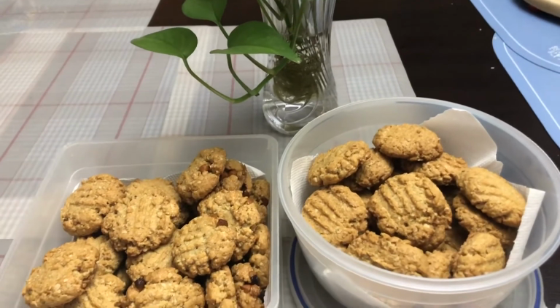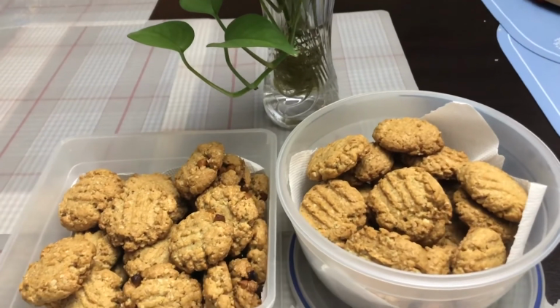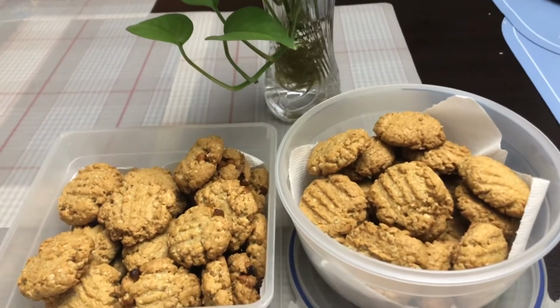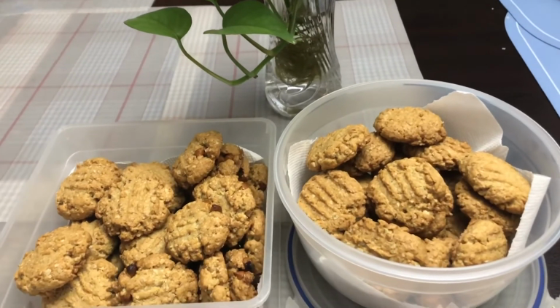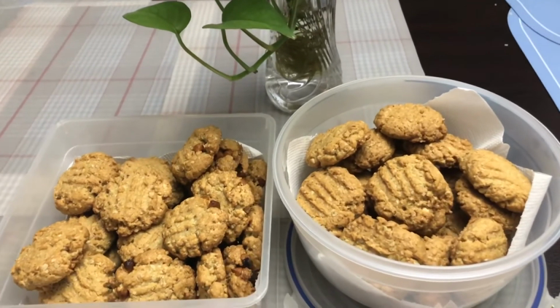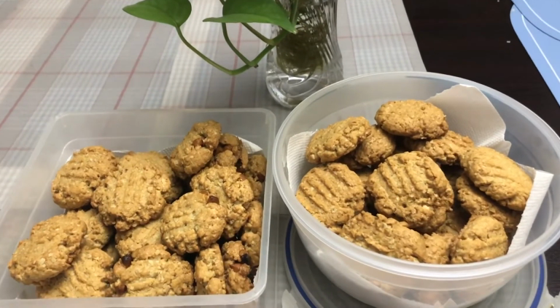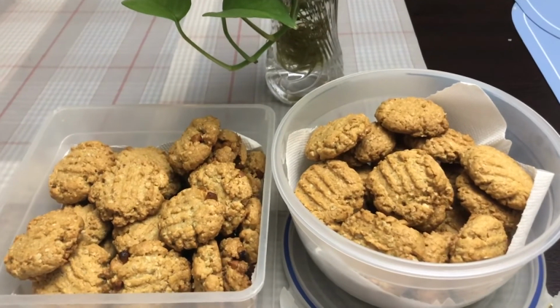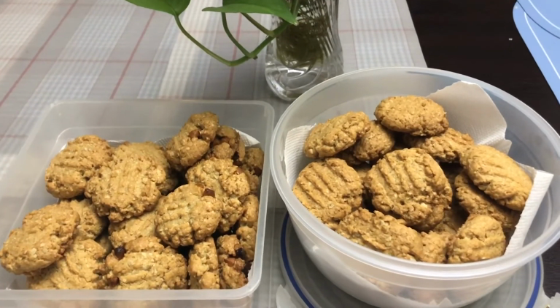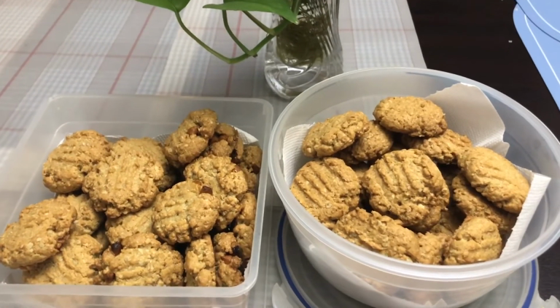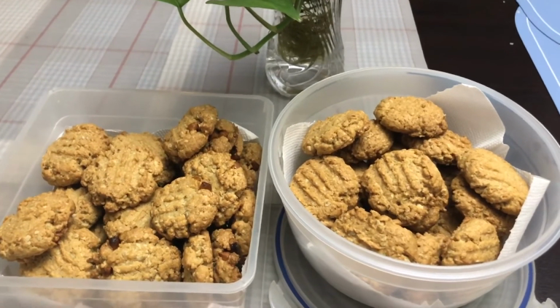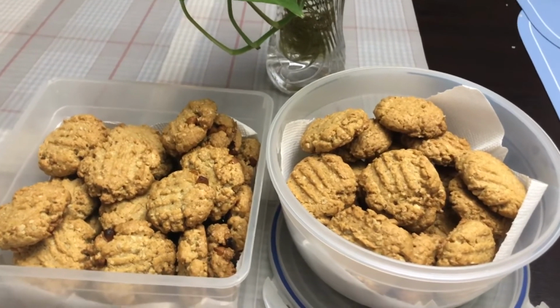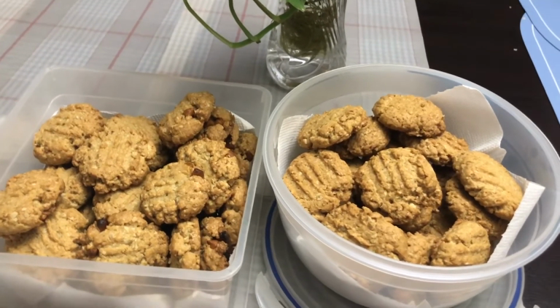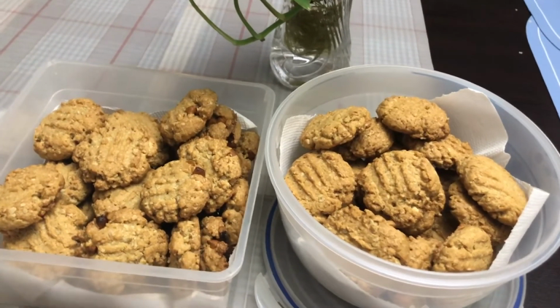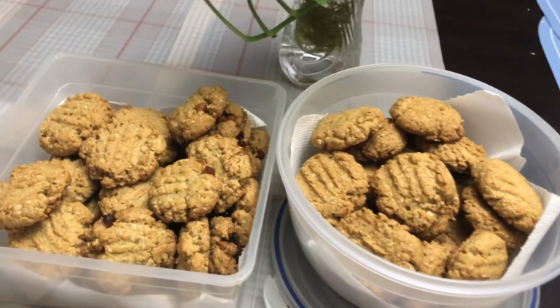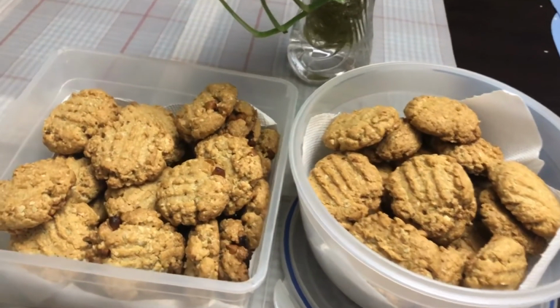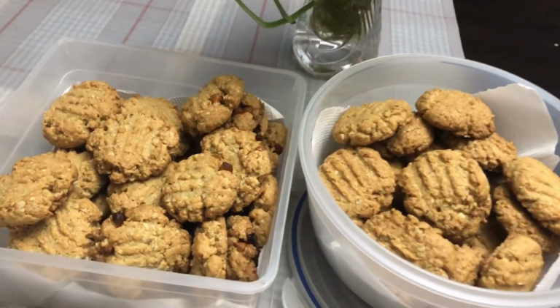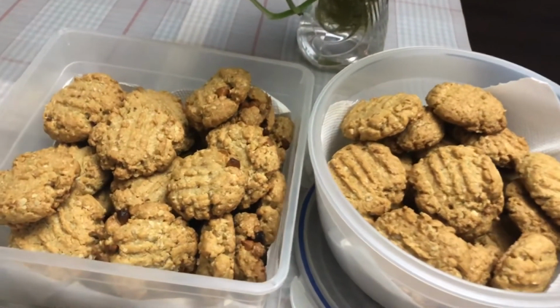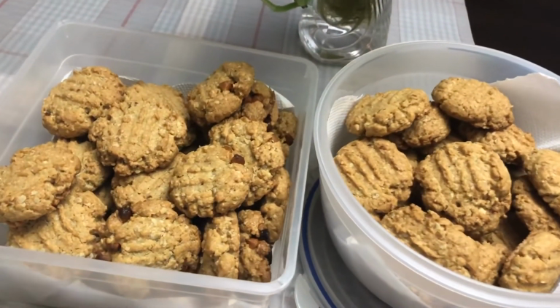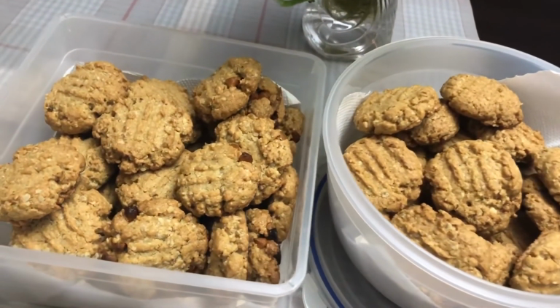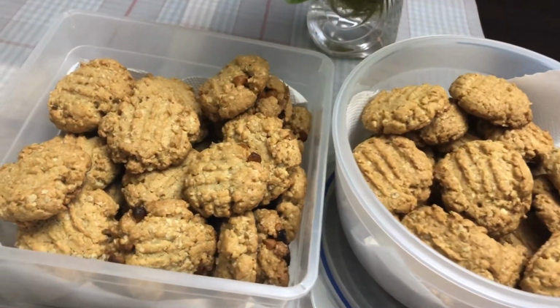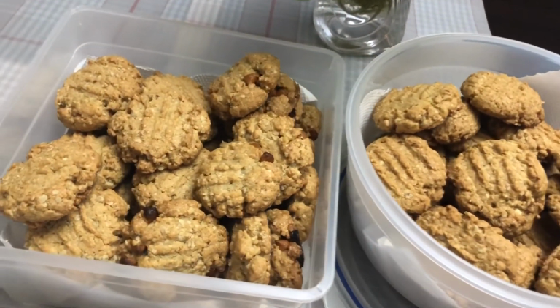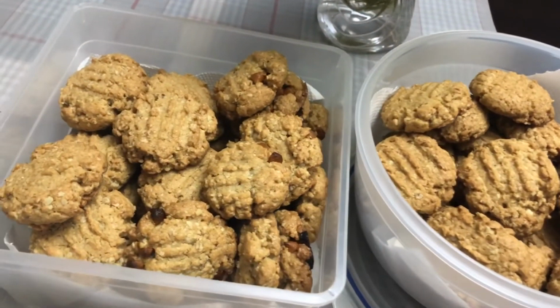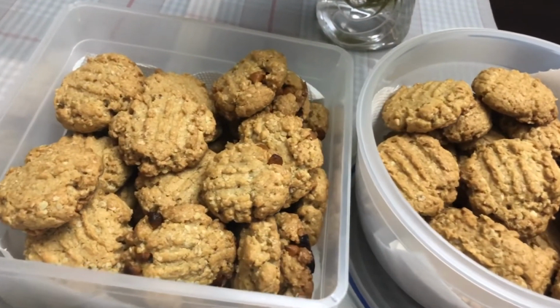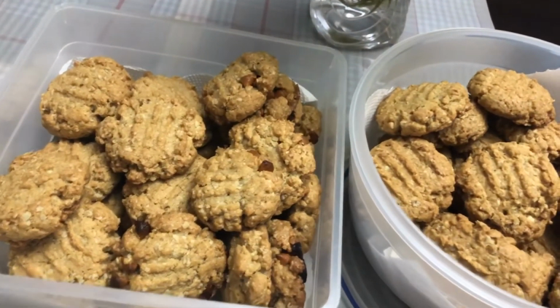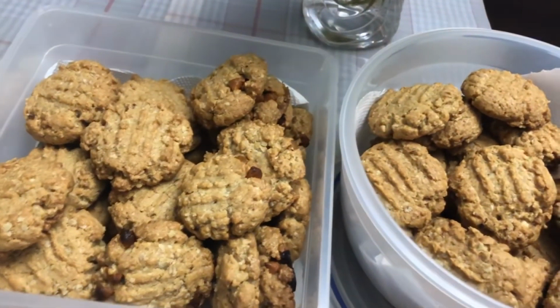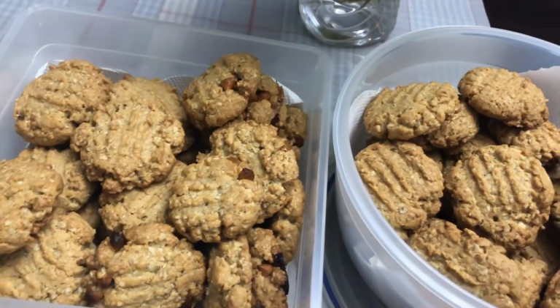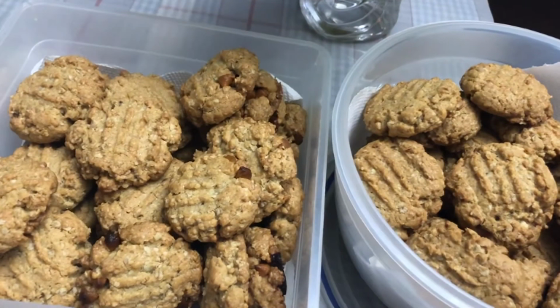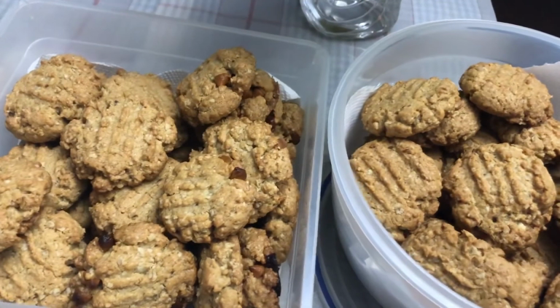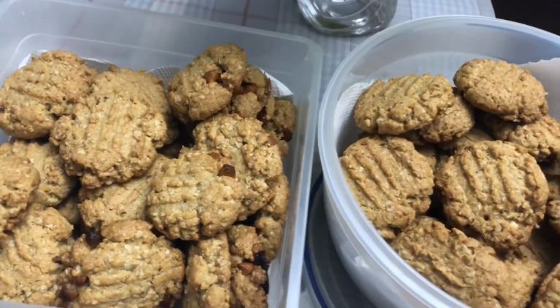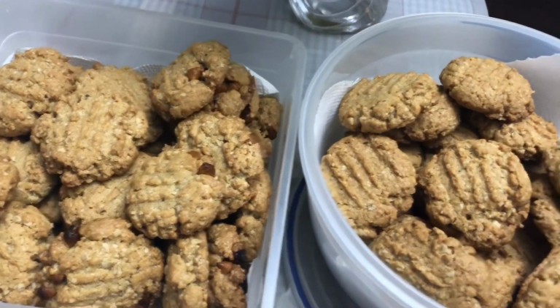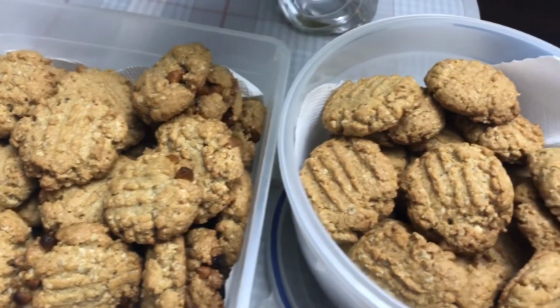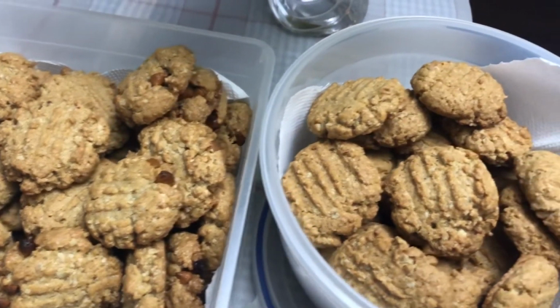You can wrap them or put them in a box or a basket and share with your friends and family.